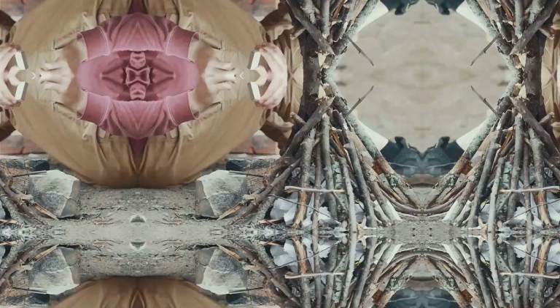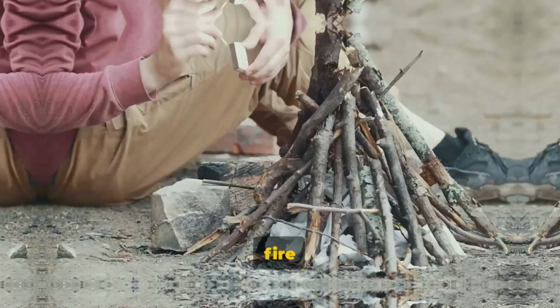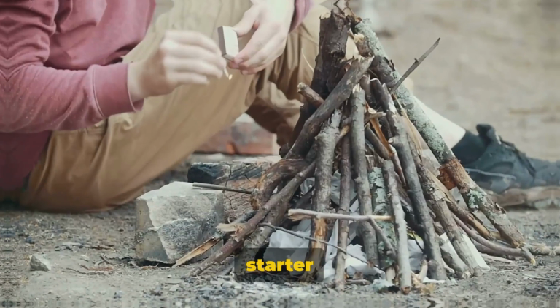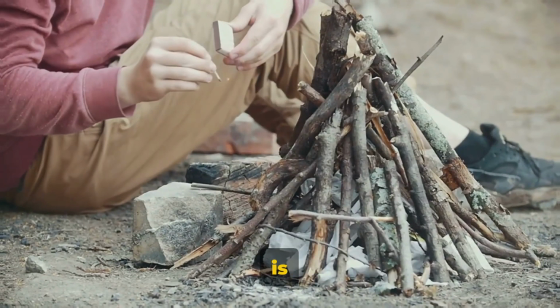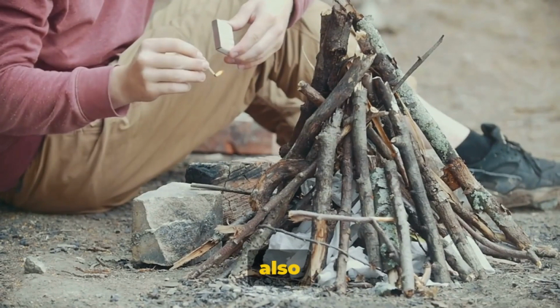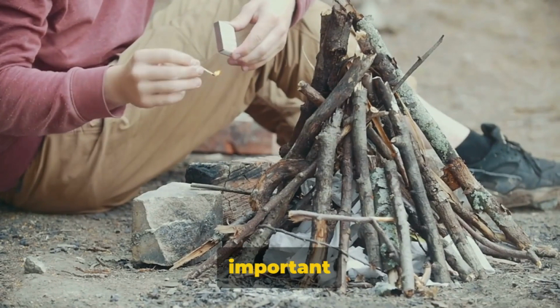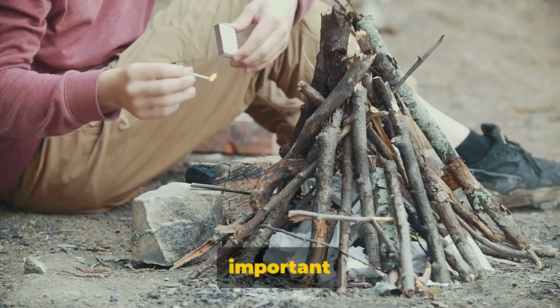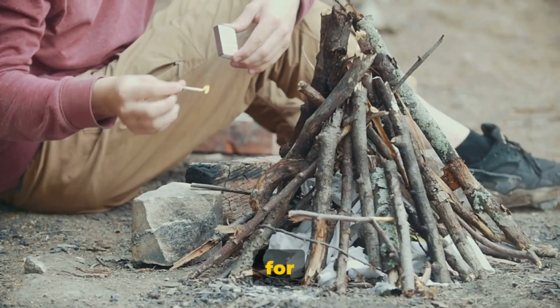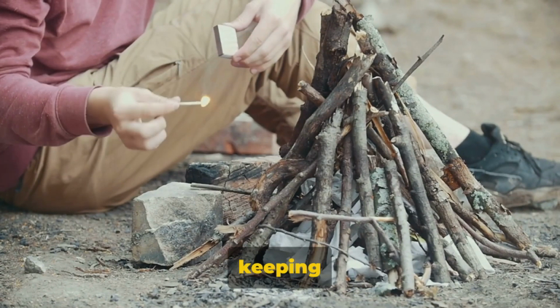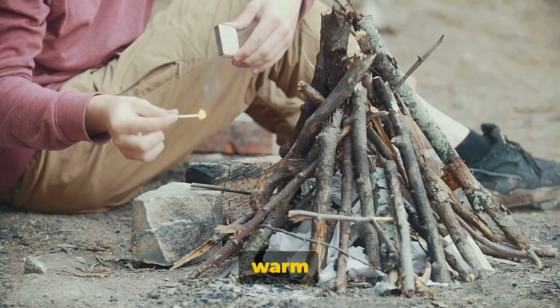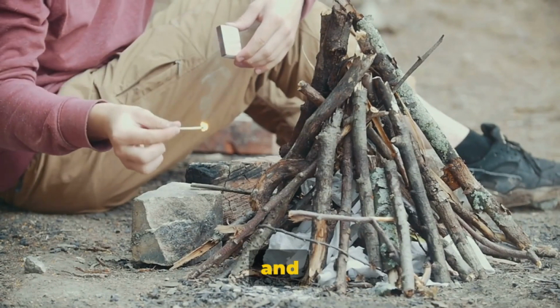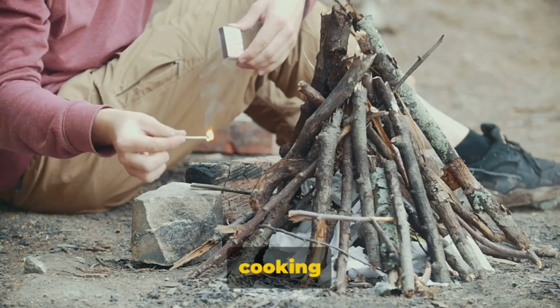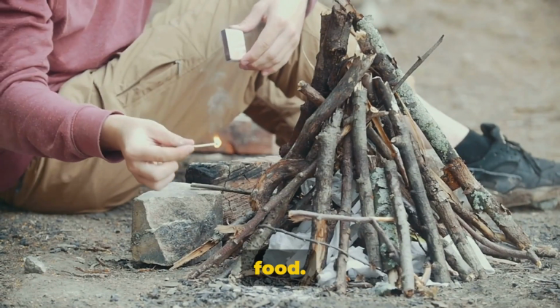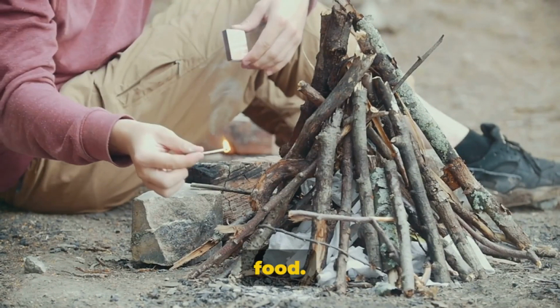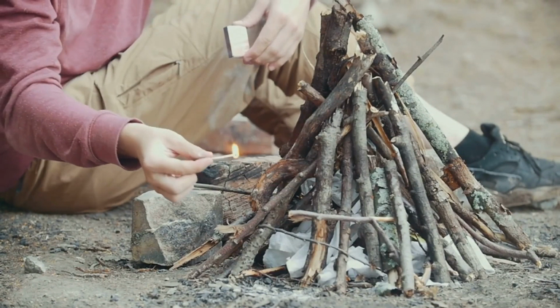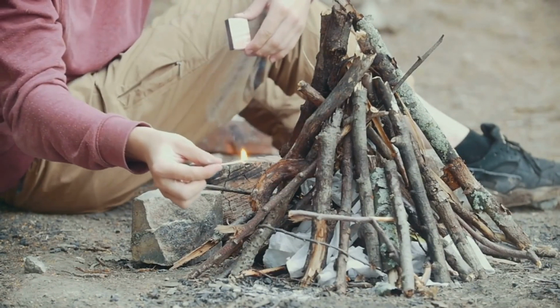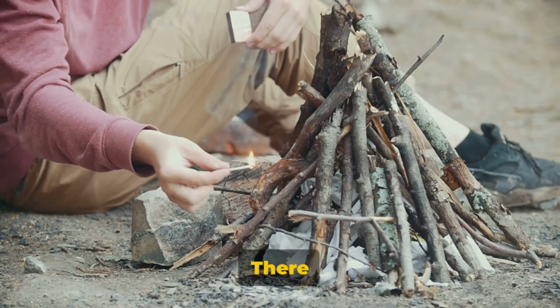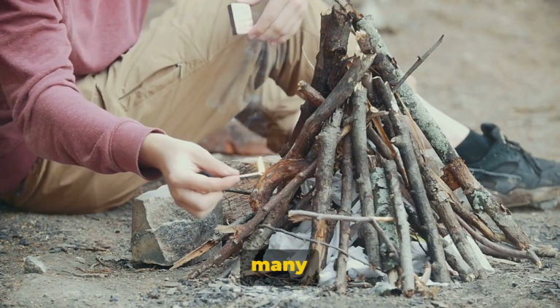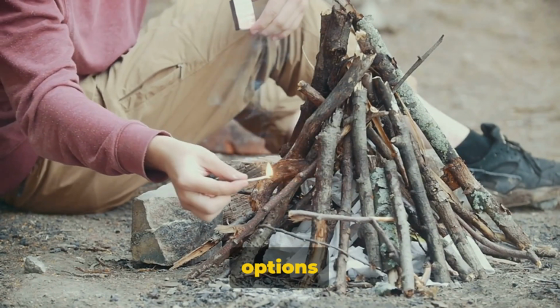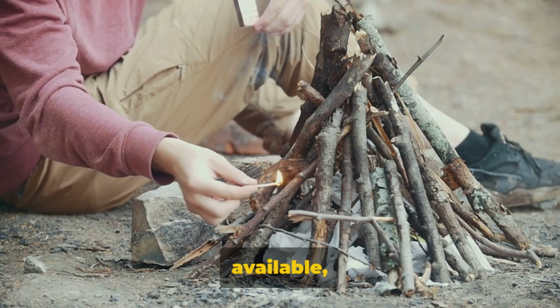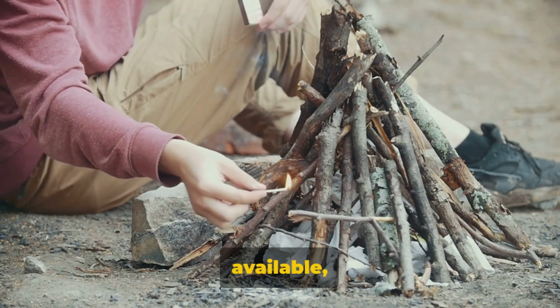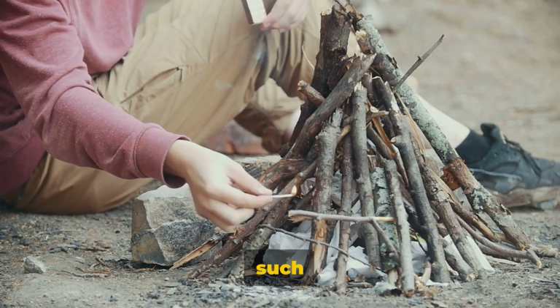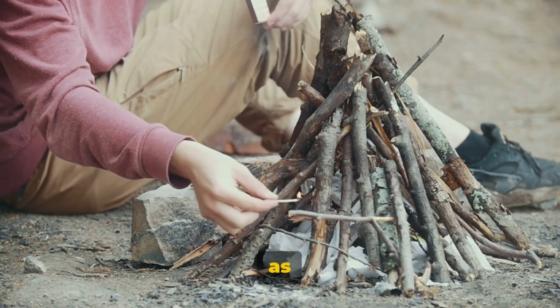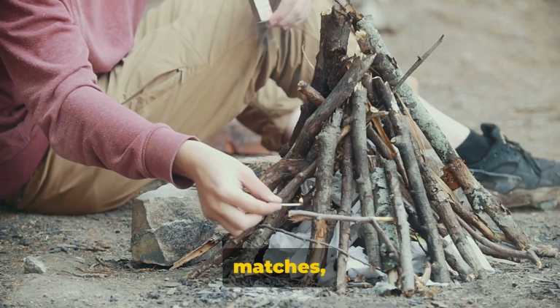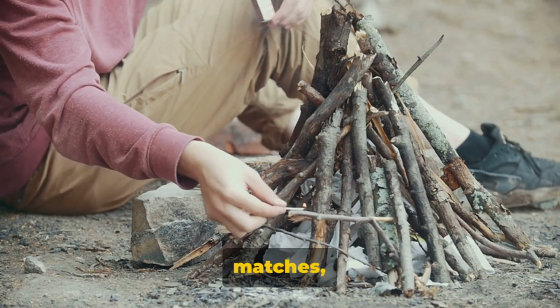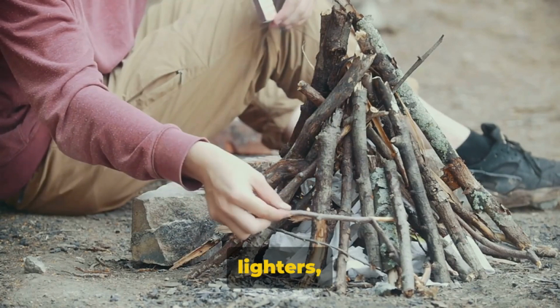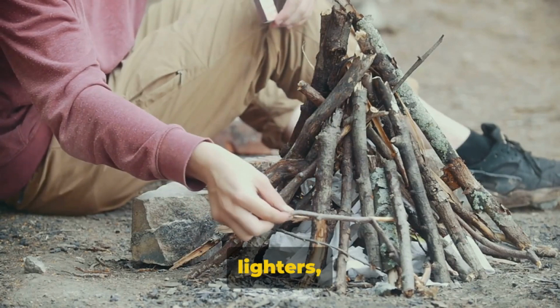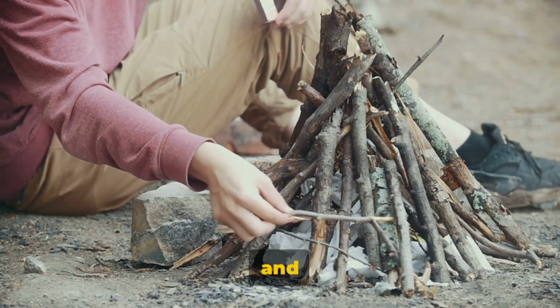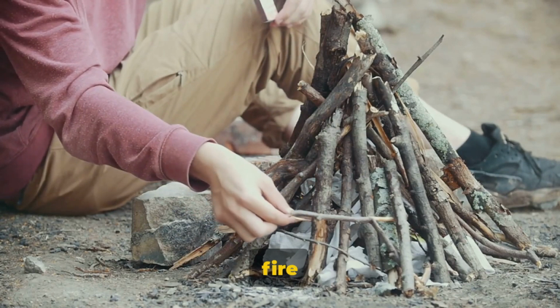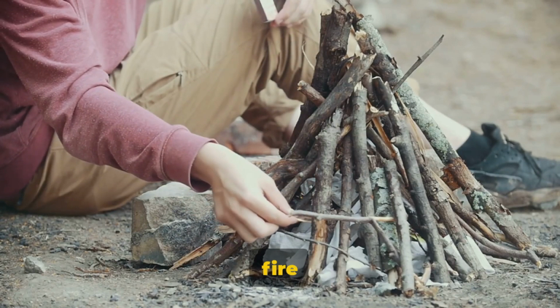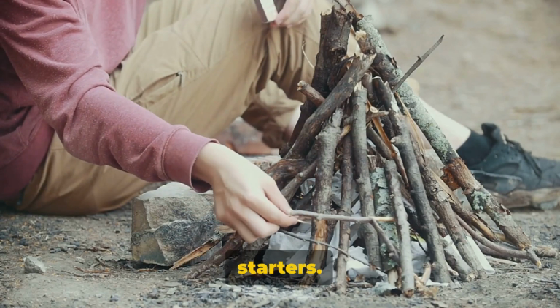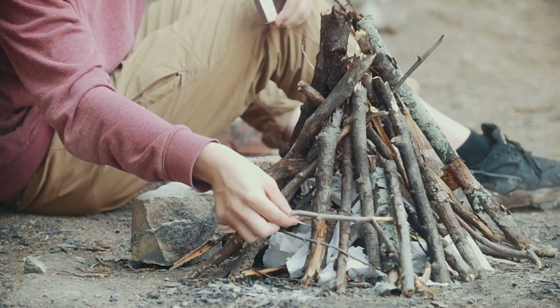A fire starter is also important for keeping warm and cooking food. There are many options available, such as matches, lighters, and fire starters.